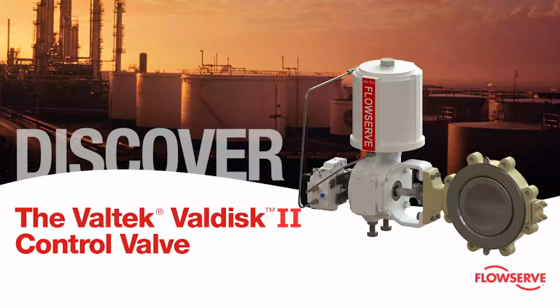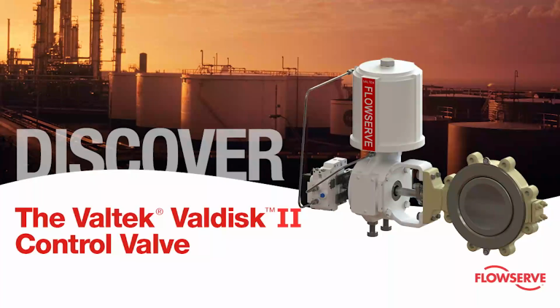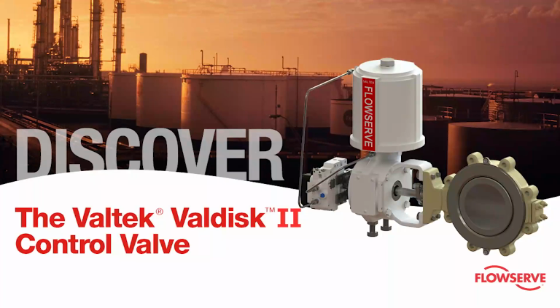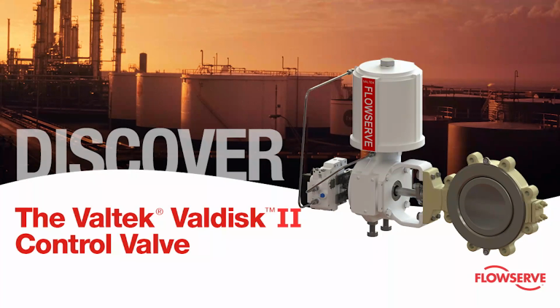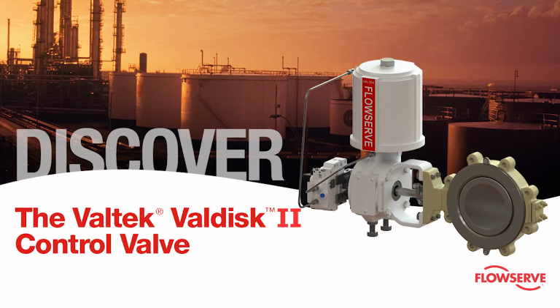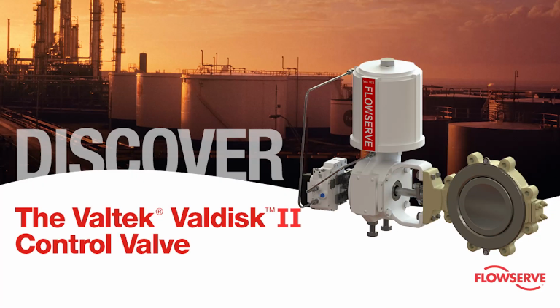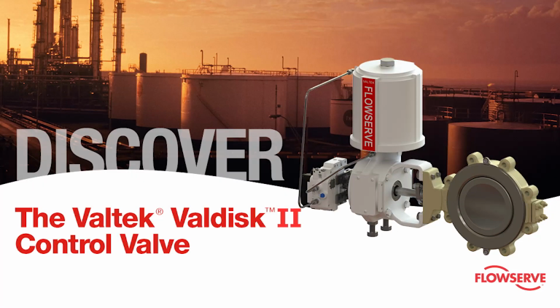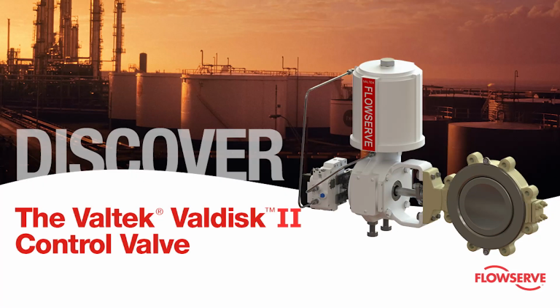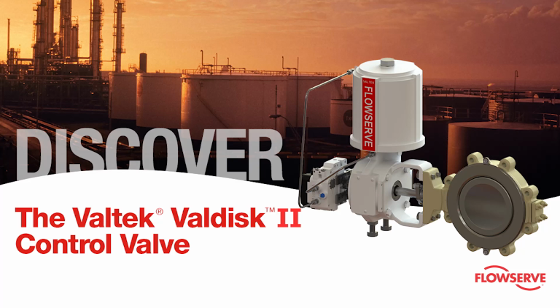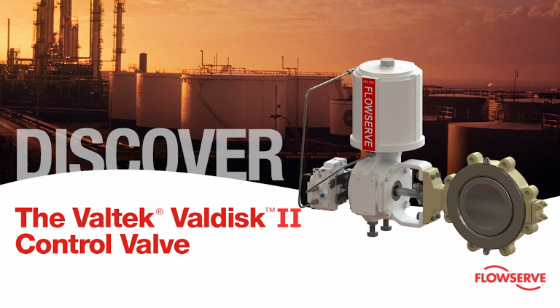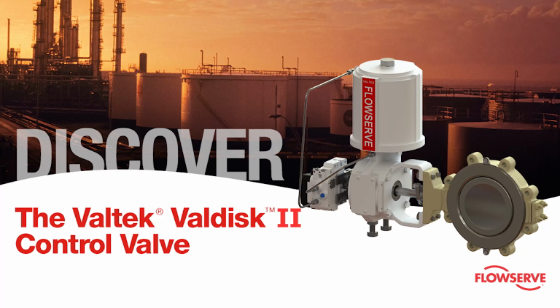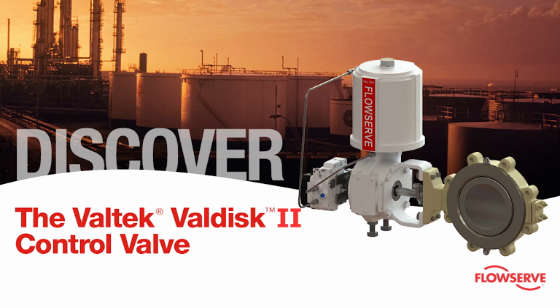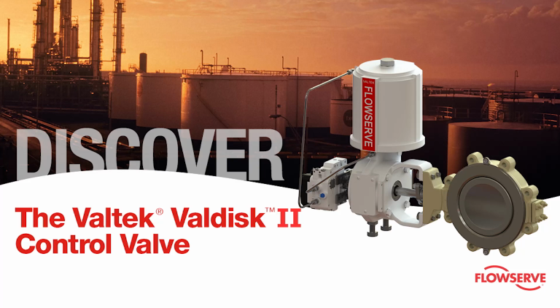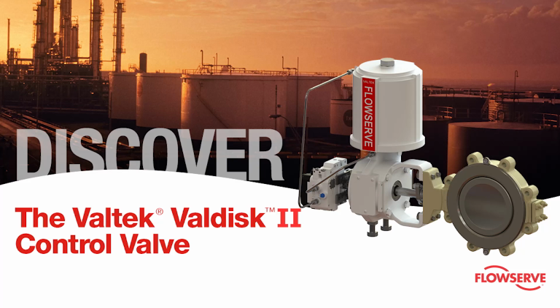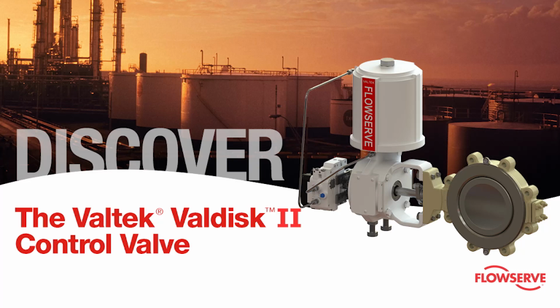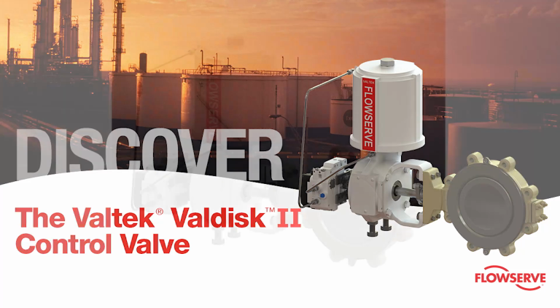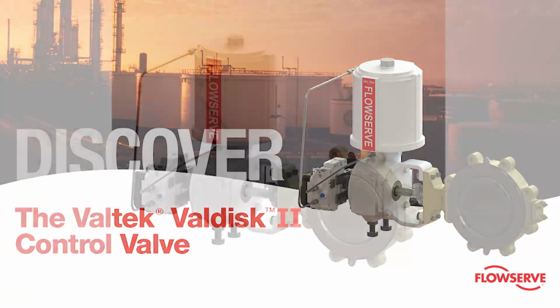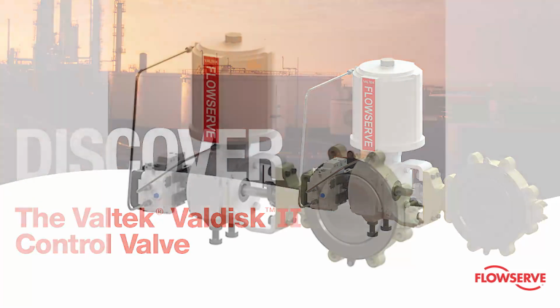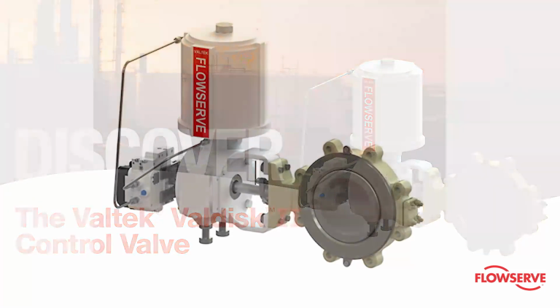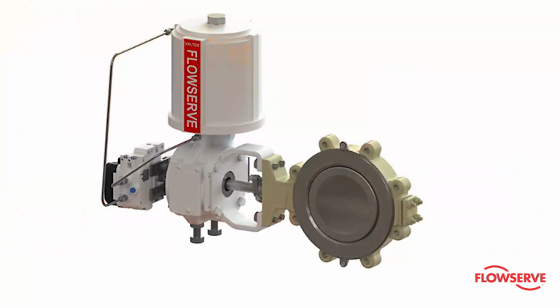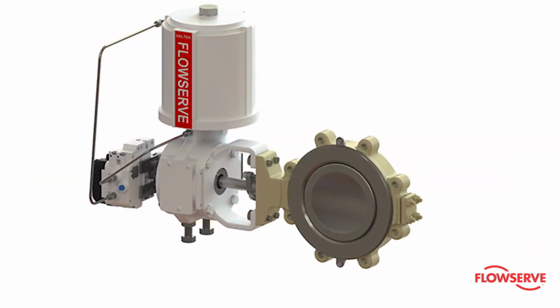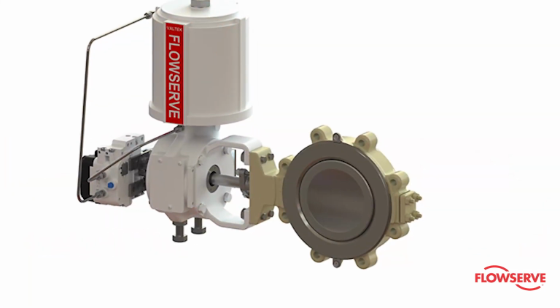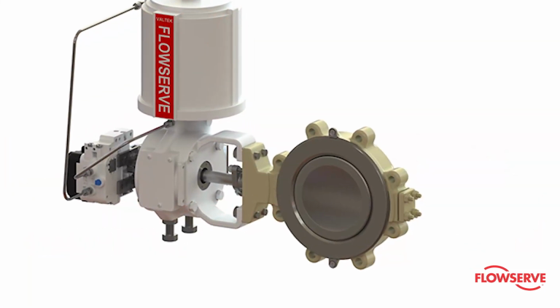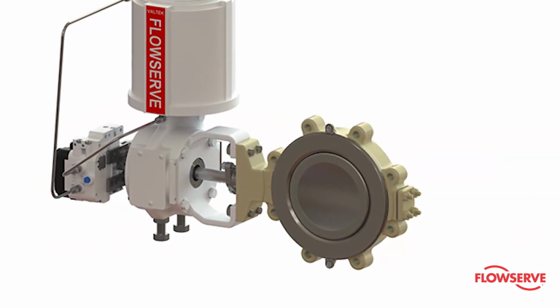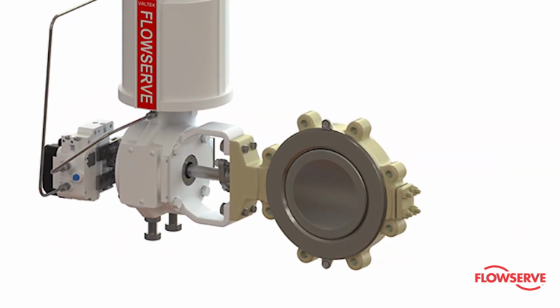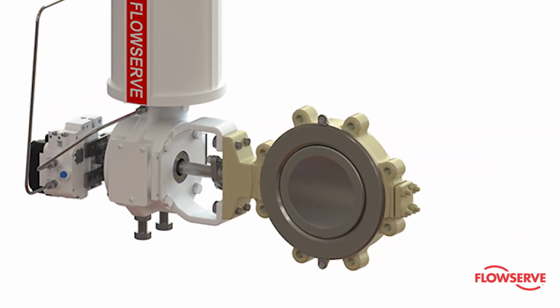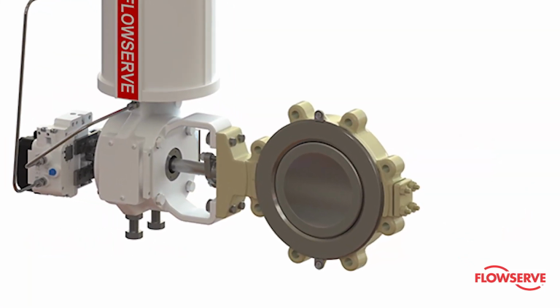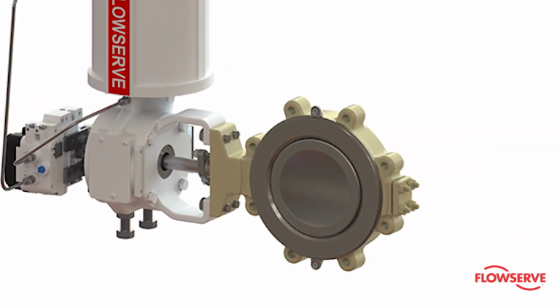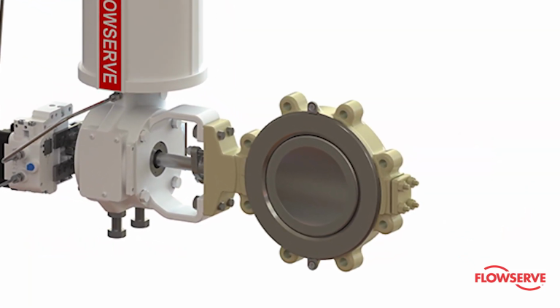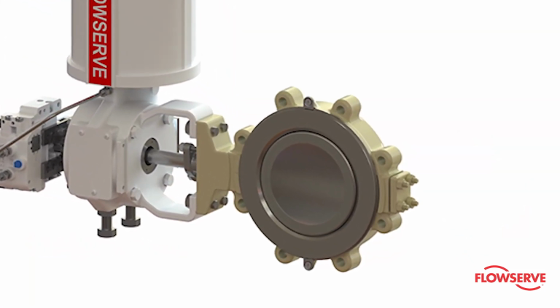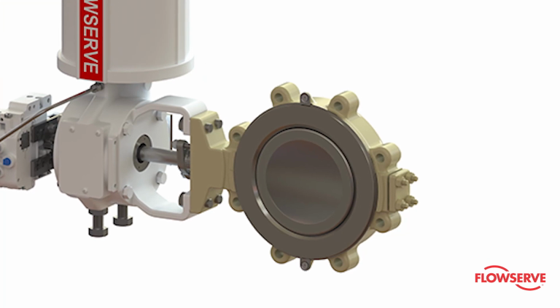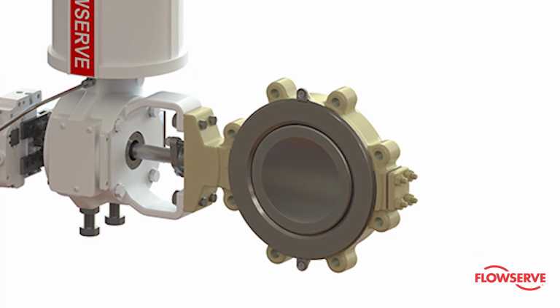The purpose of this video is to demonstrate the basic steps for assembling a VALTEC VALDISK 2 body sub-assembly.